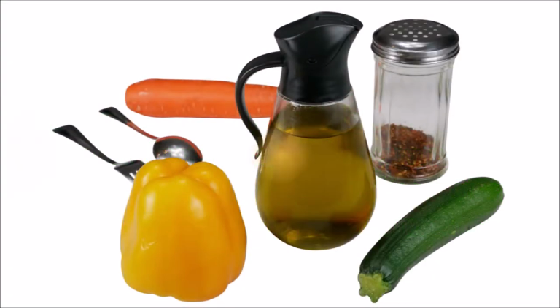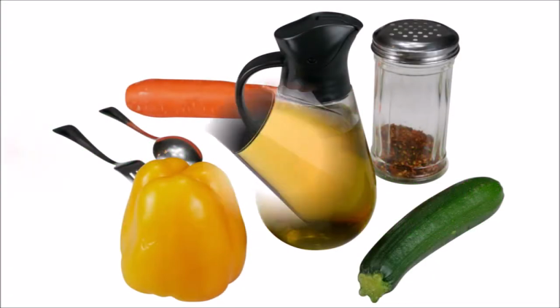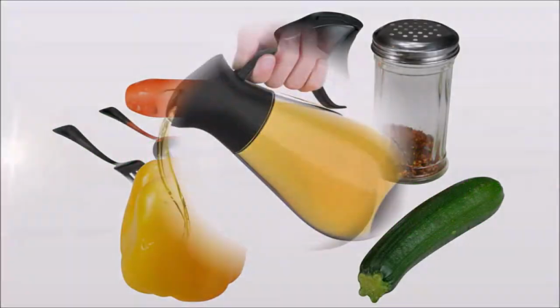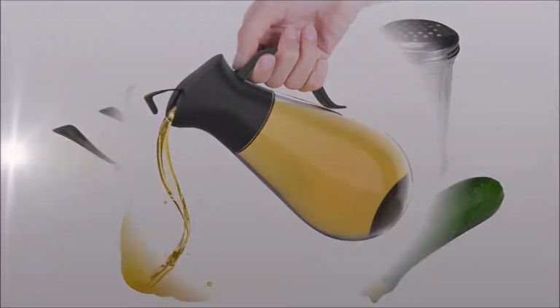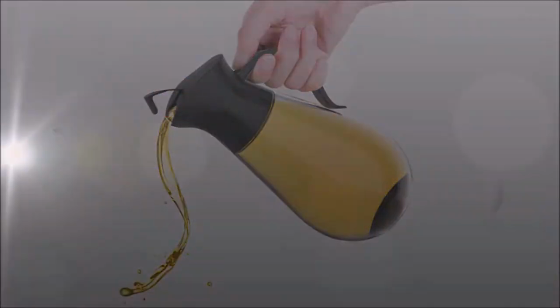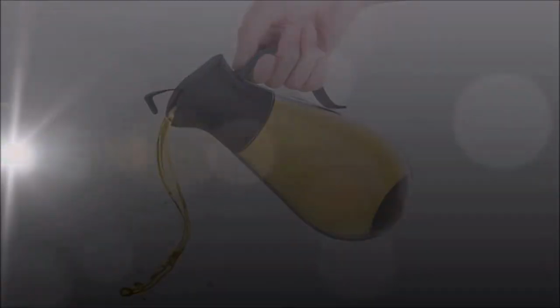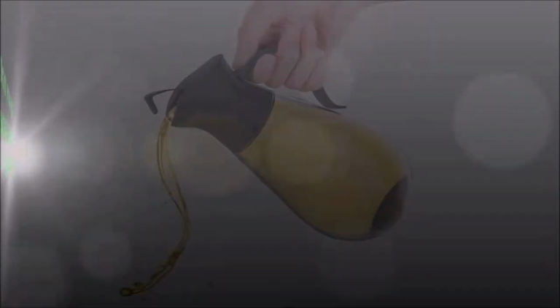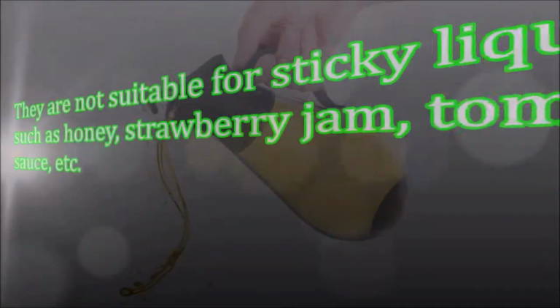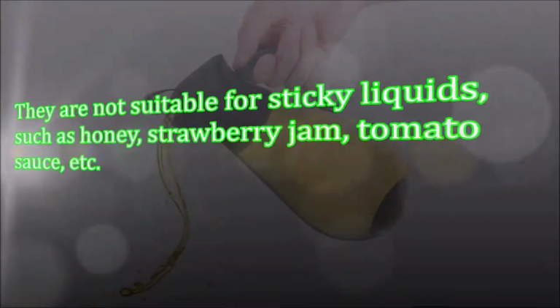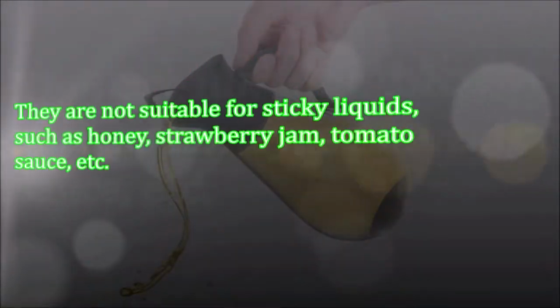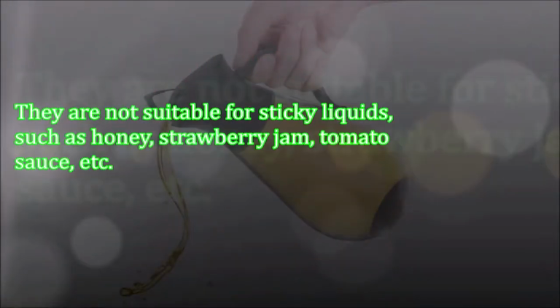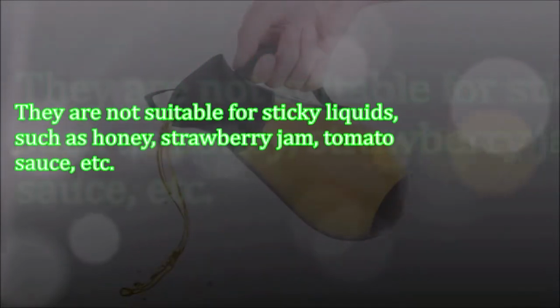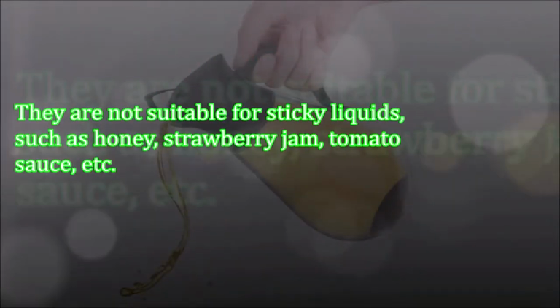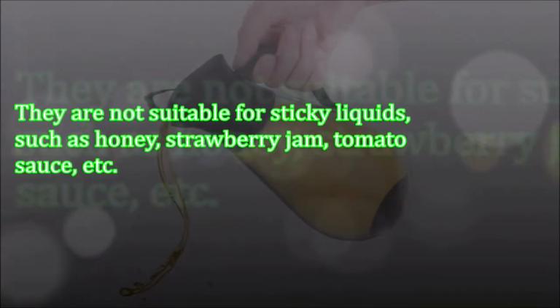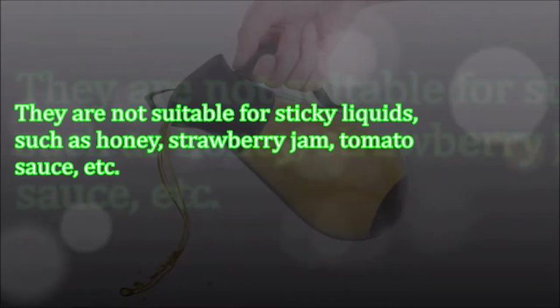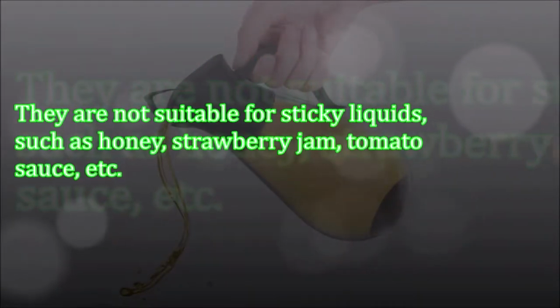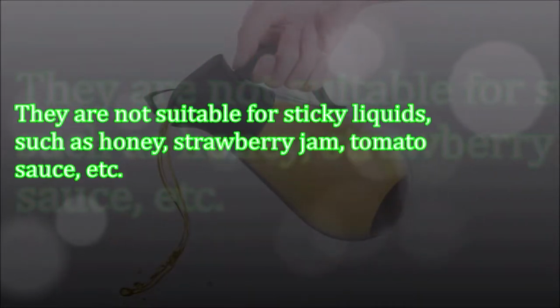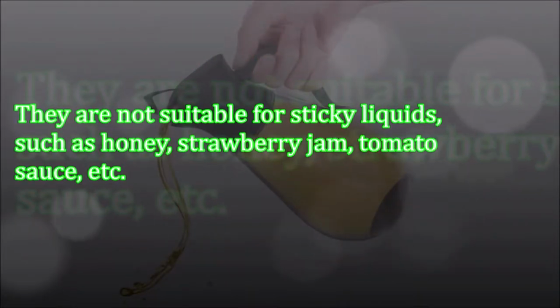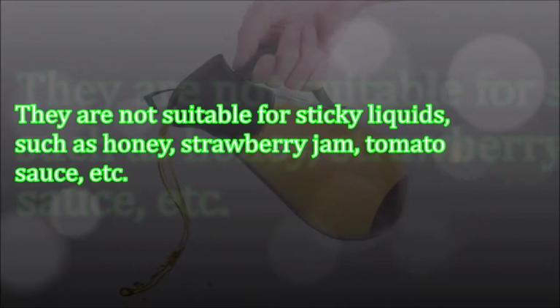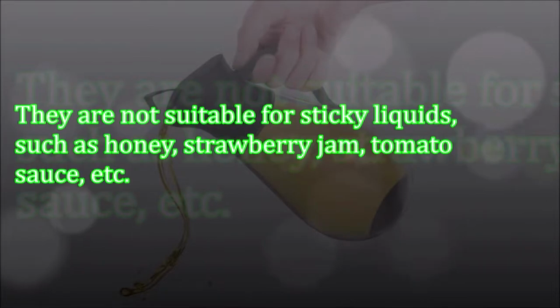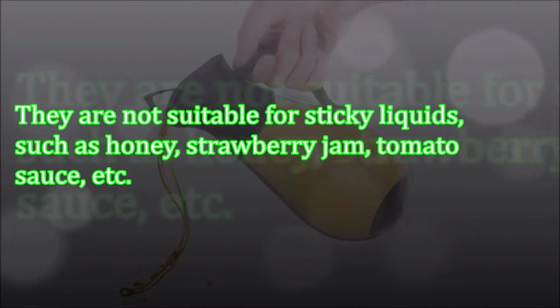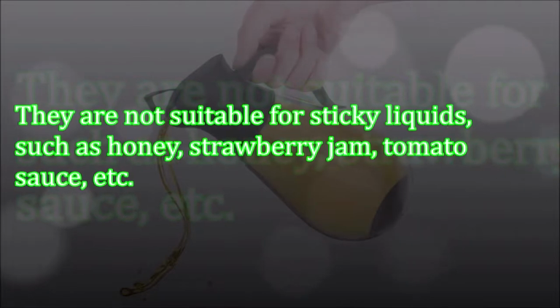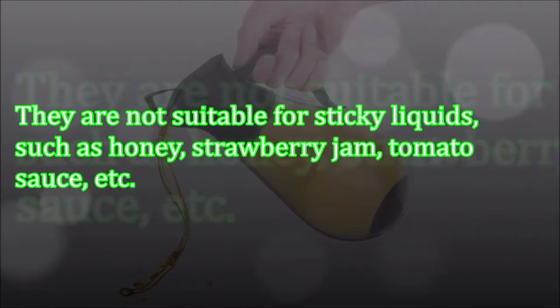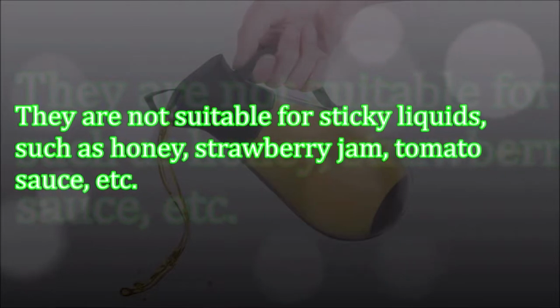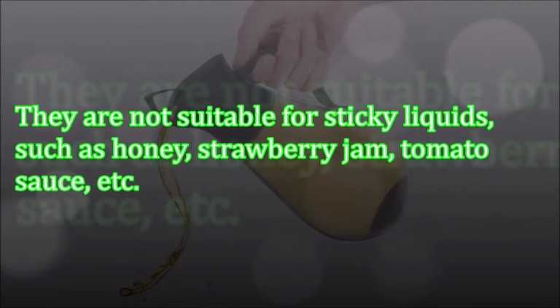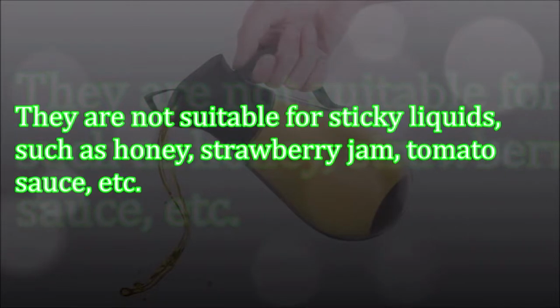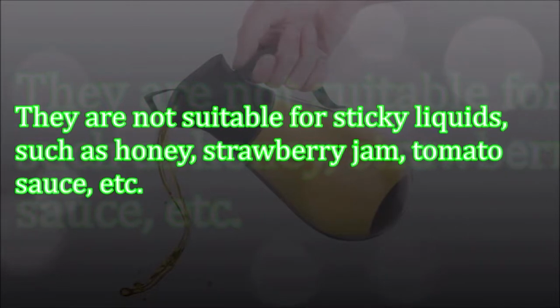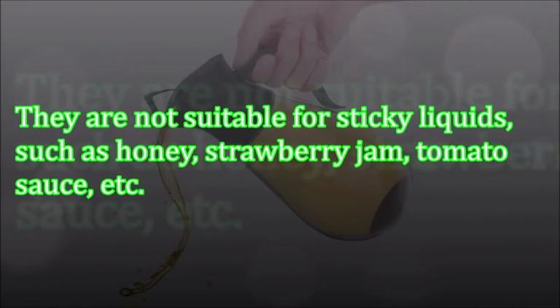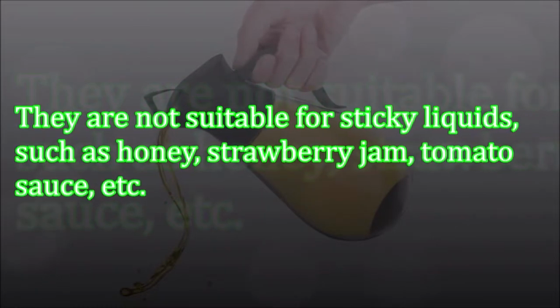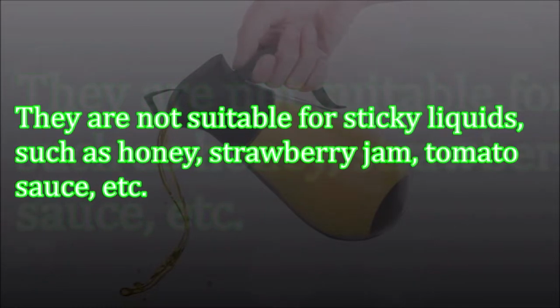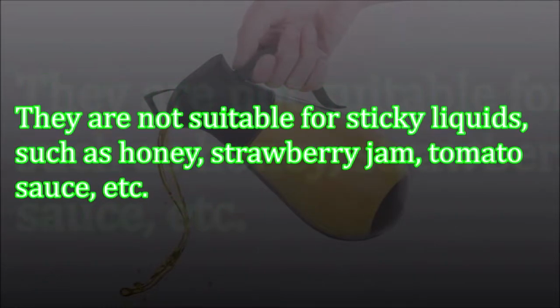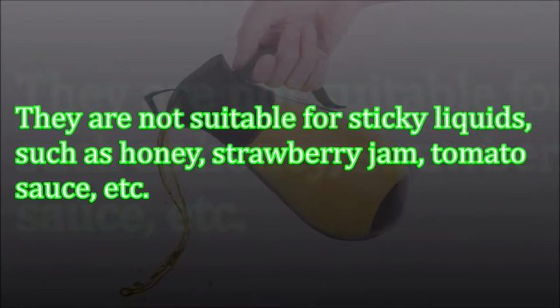They are not suitable for sticky liquids, such as honey, strawberry jam, tomato sauce, etc.